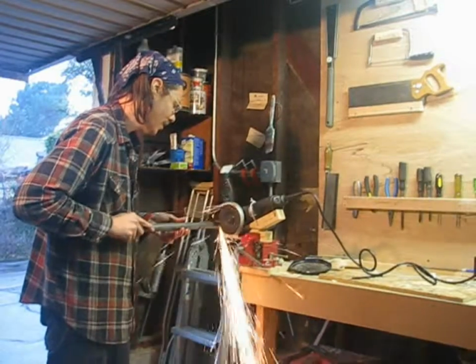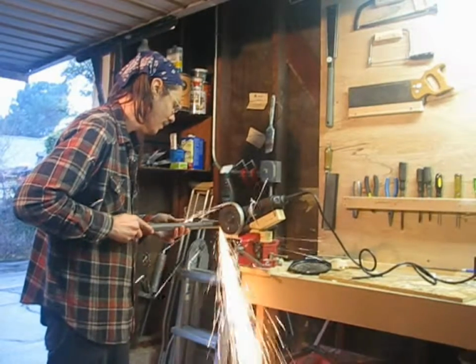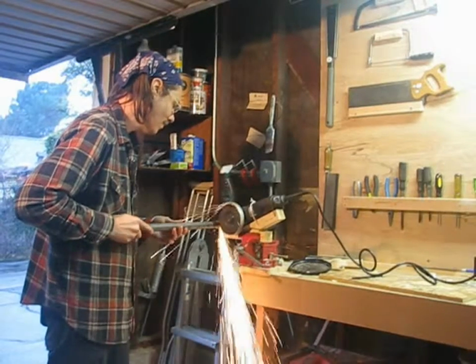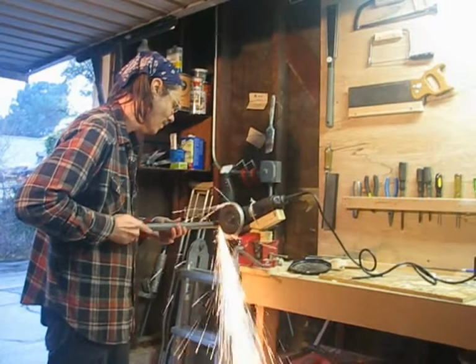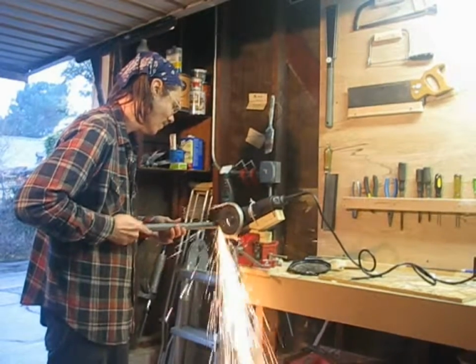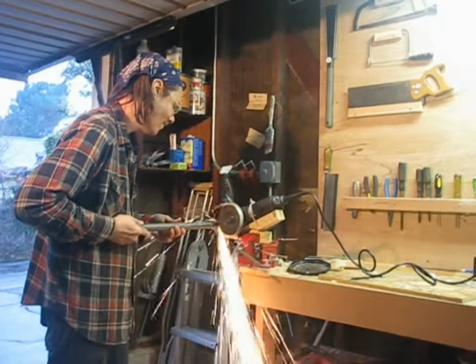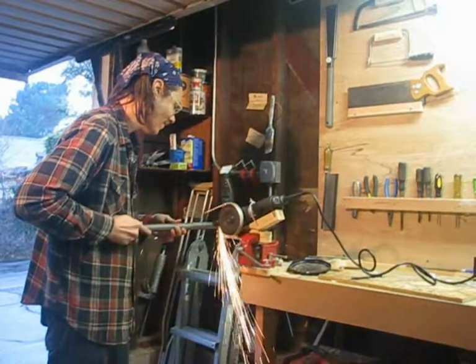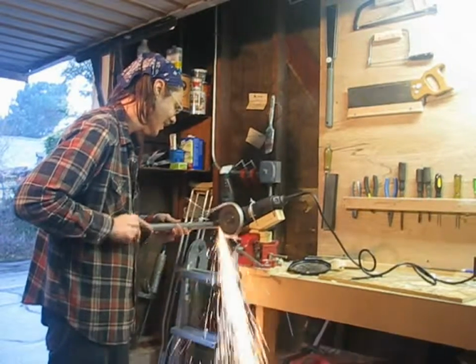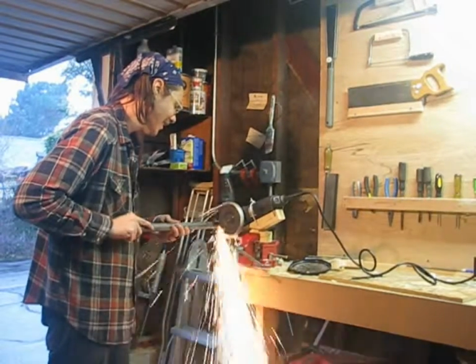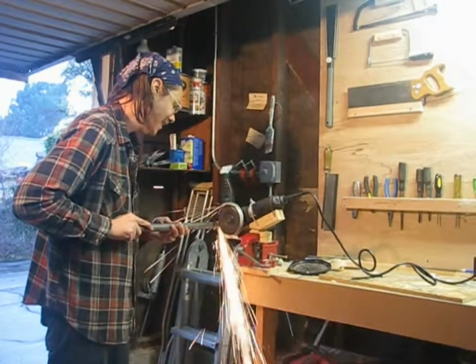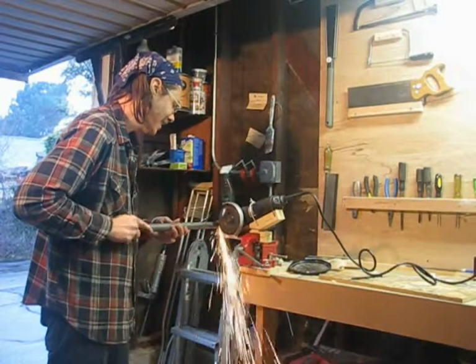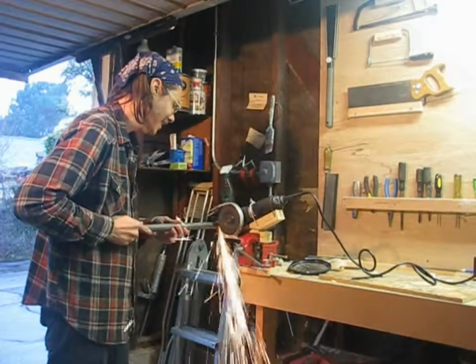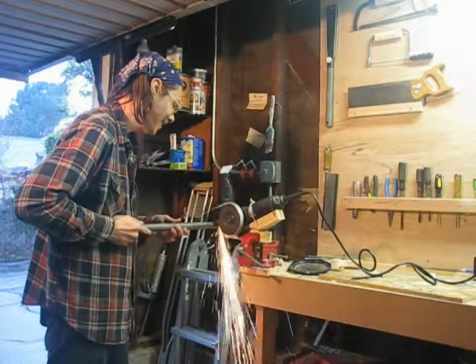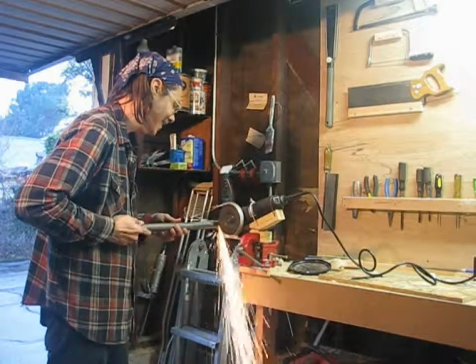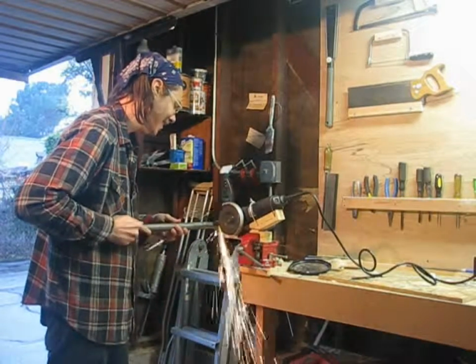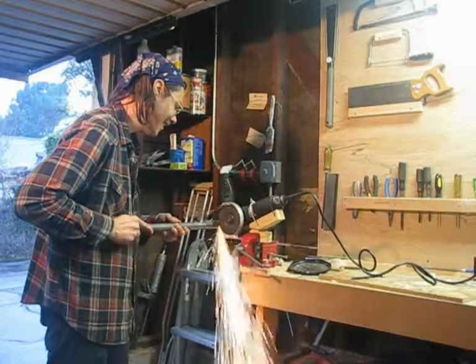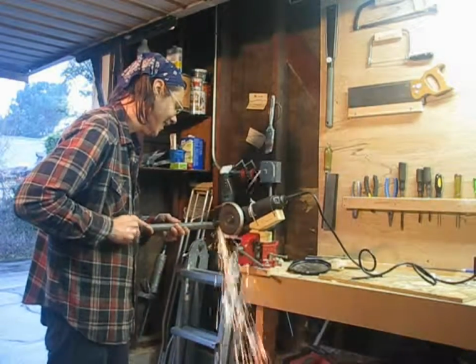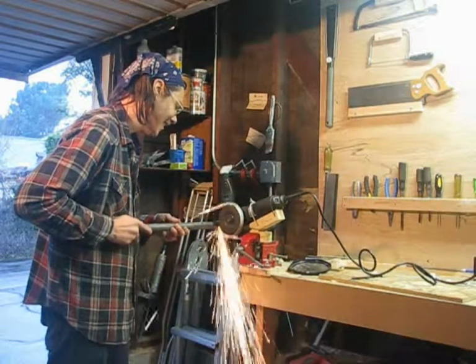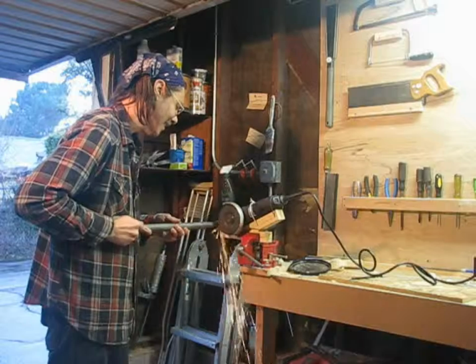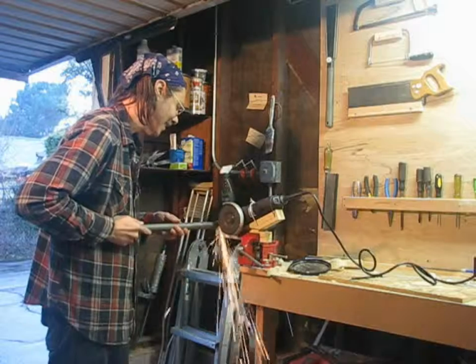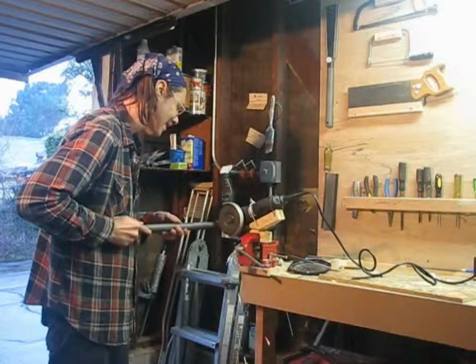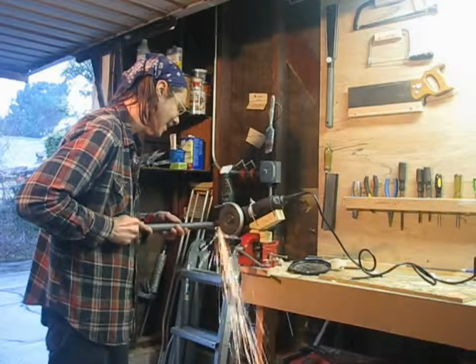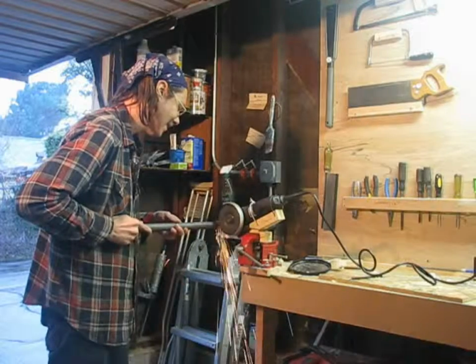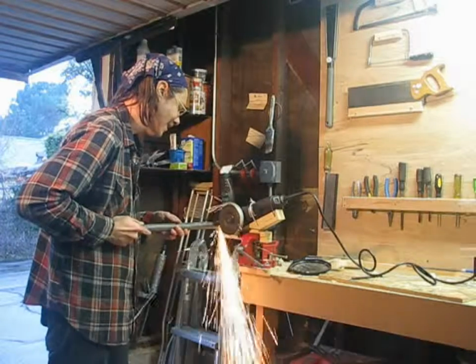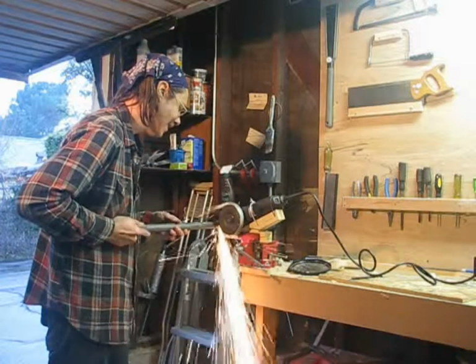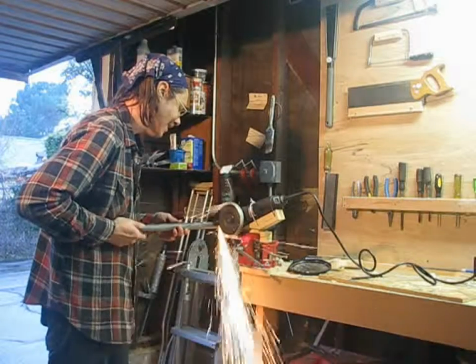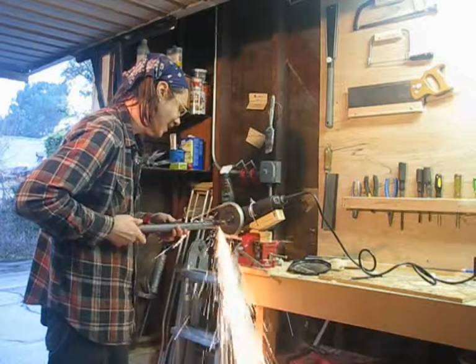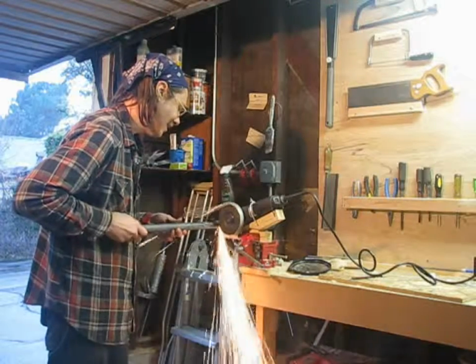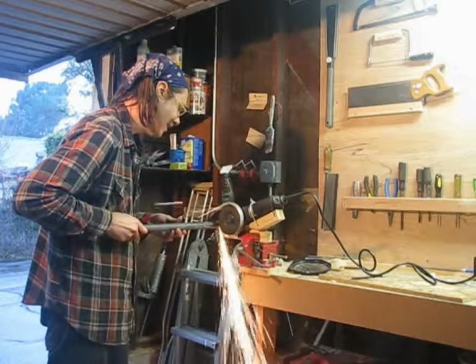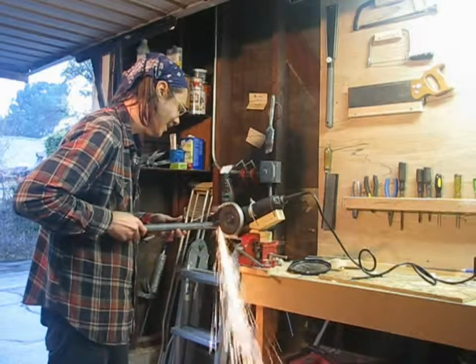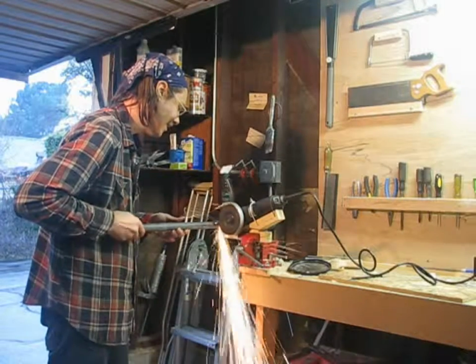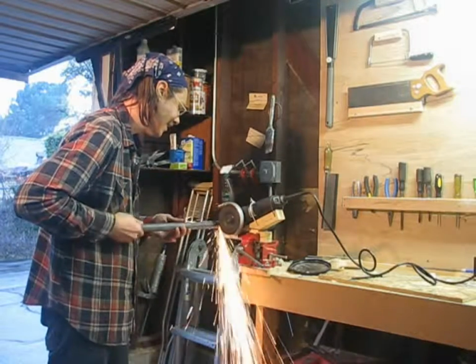I hope this jig gave you some good ideas. I'll be using it next week when I show you how to build a lathe out of junk. I'll see you then.